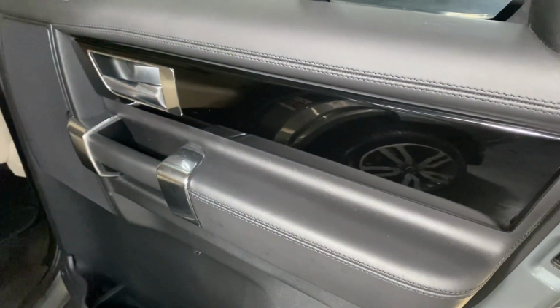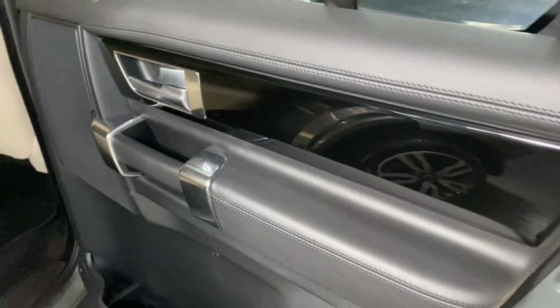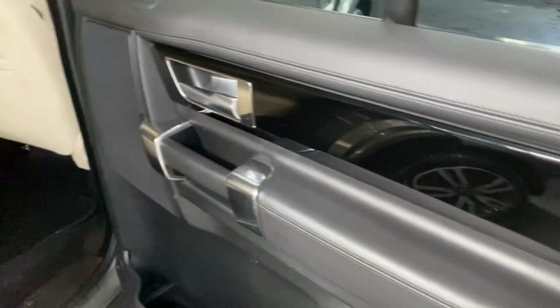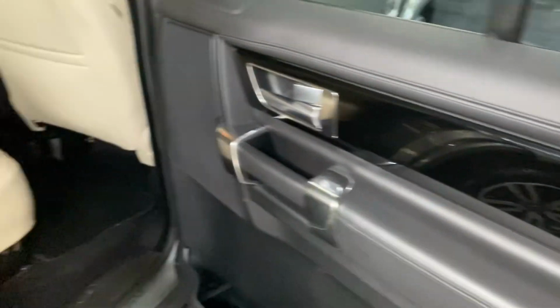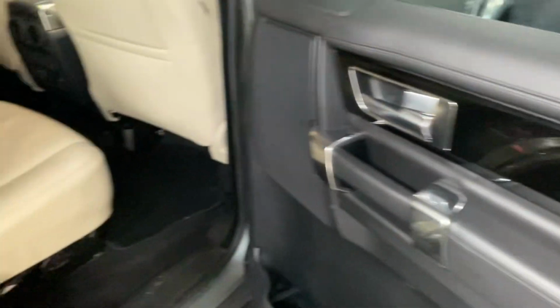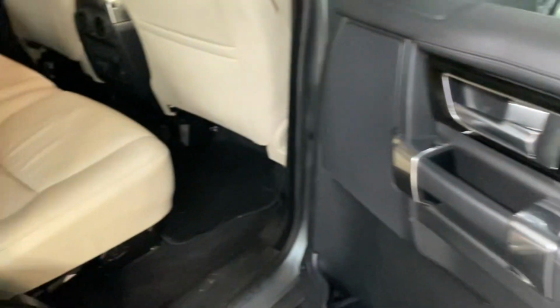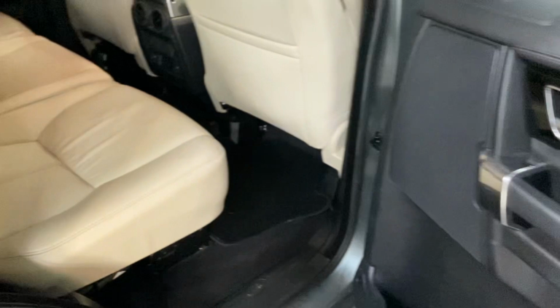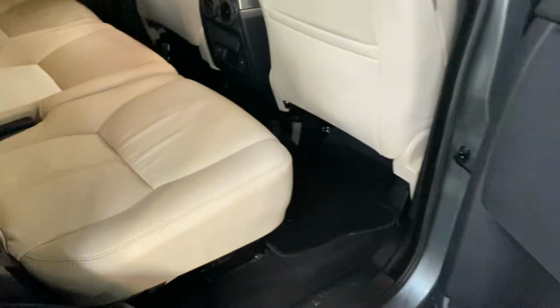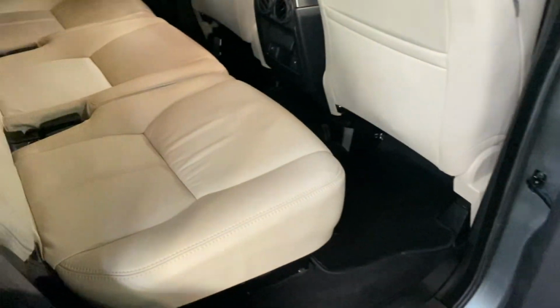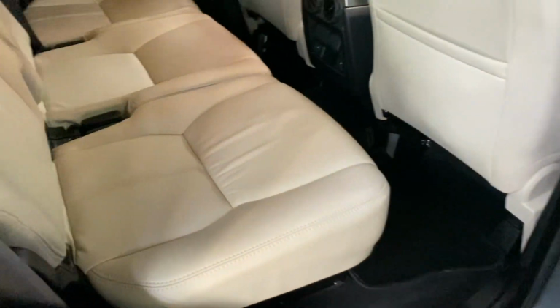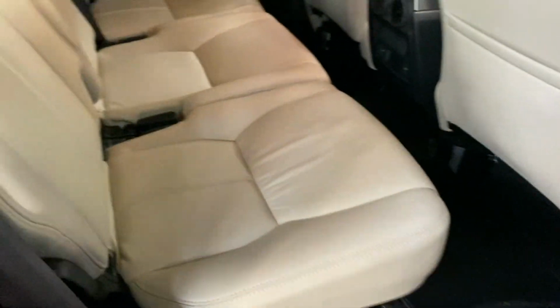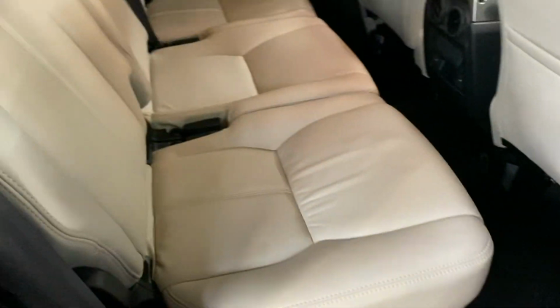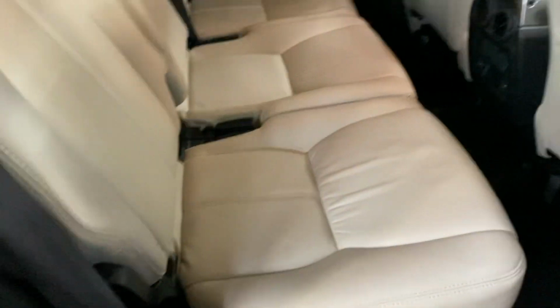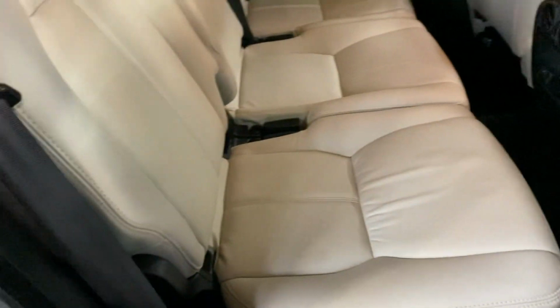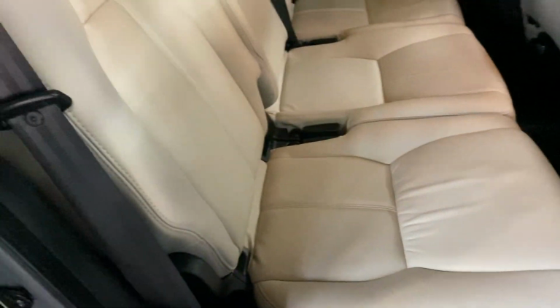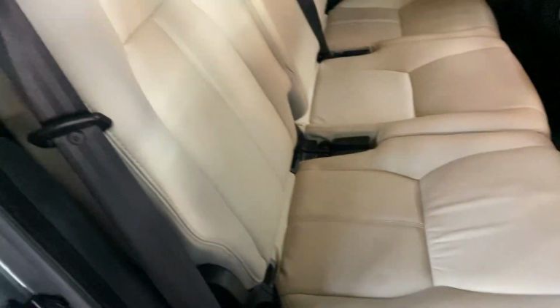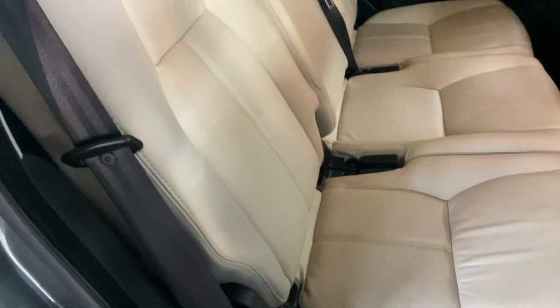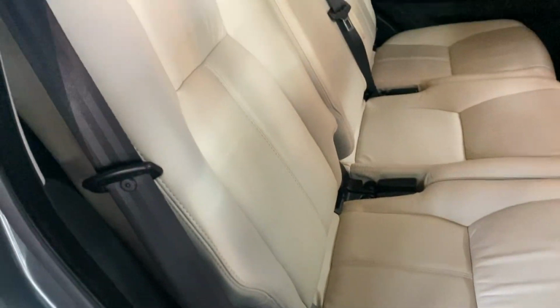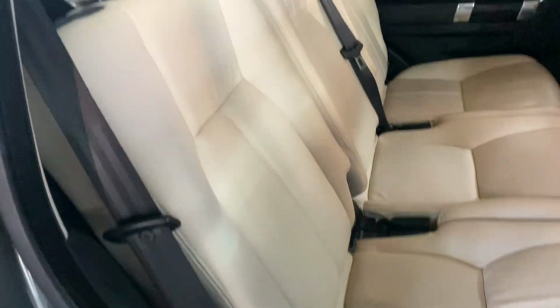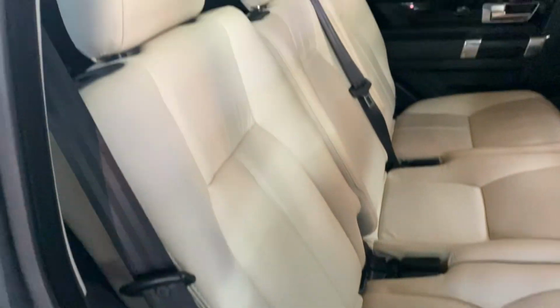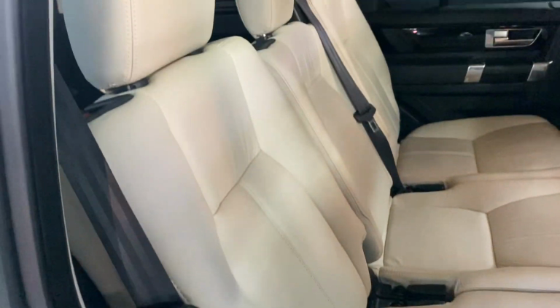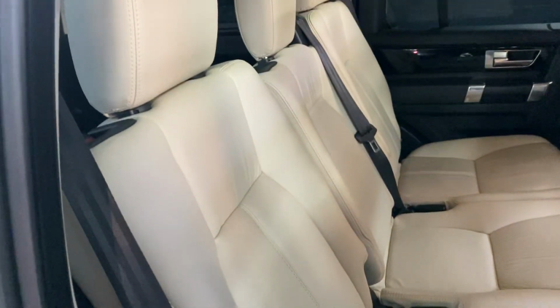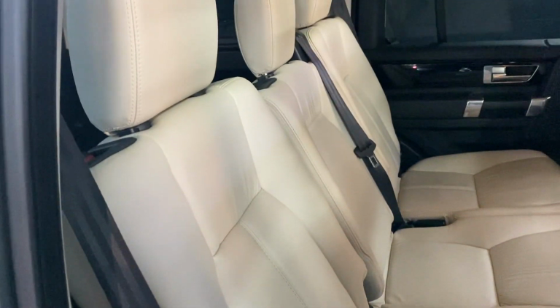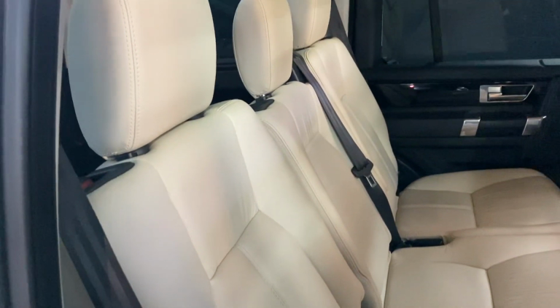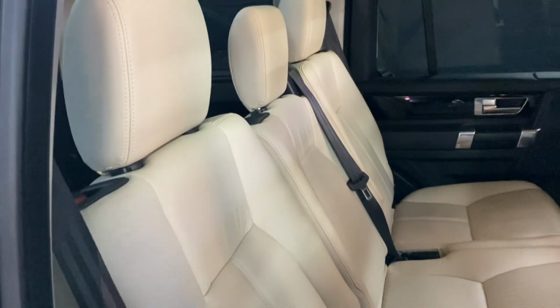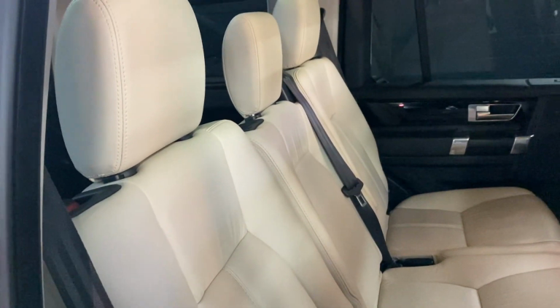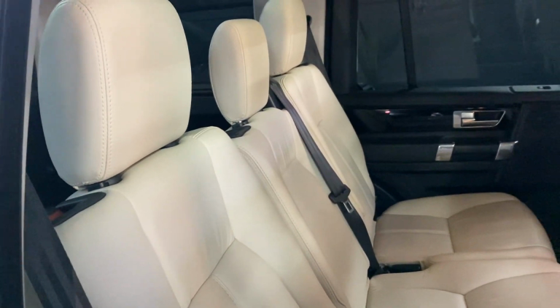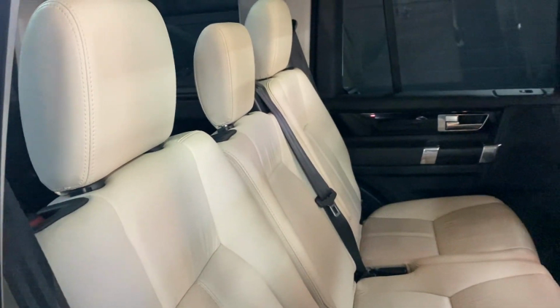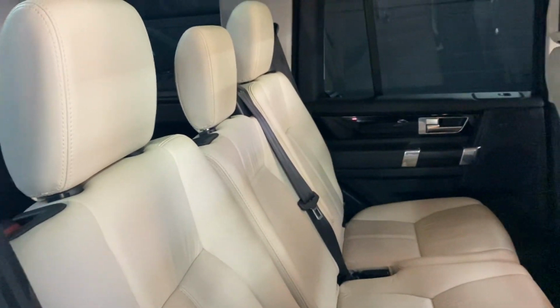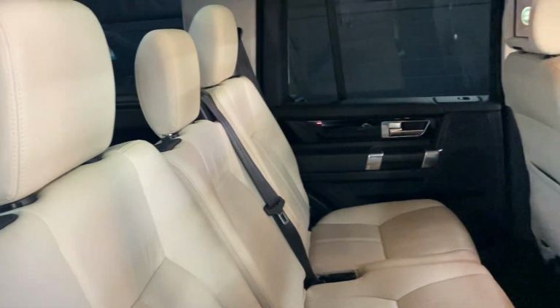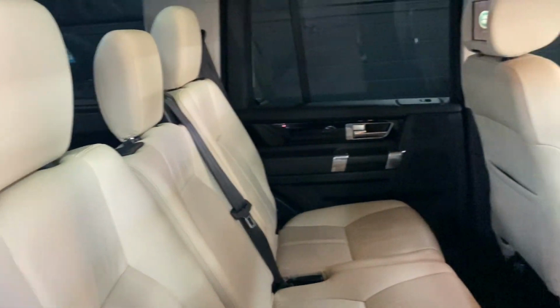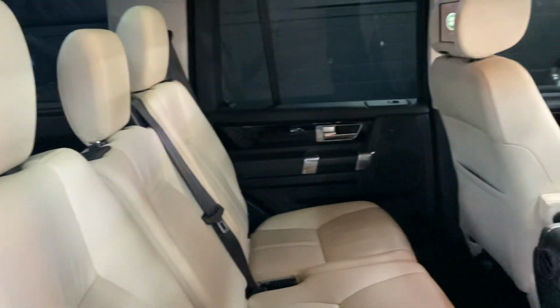Gloss black inserts. ISOFIX on the two outer rear seats, and those are both heated.